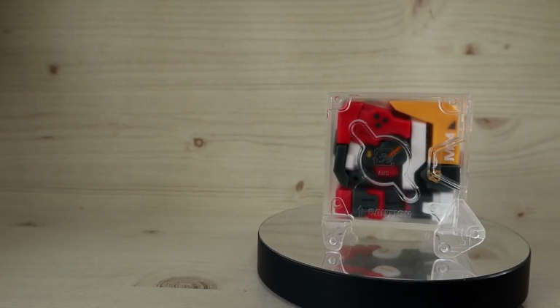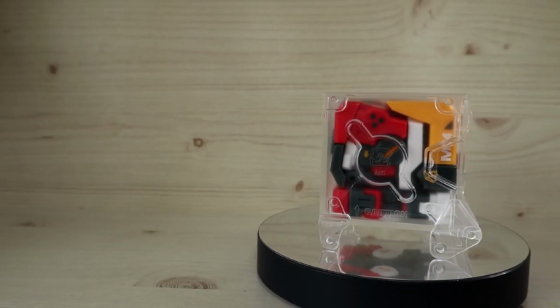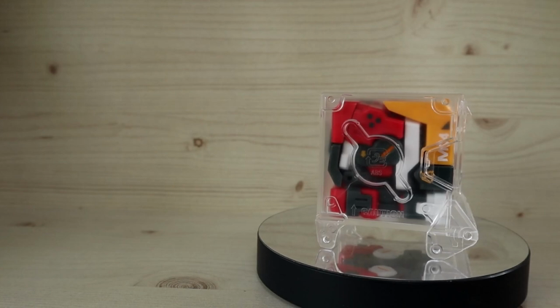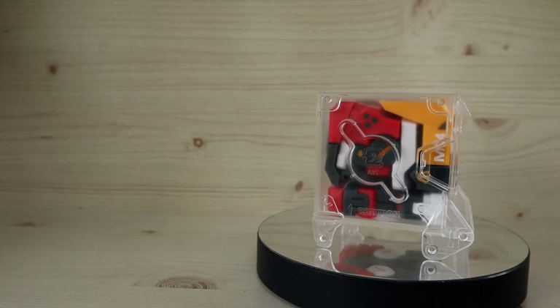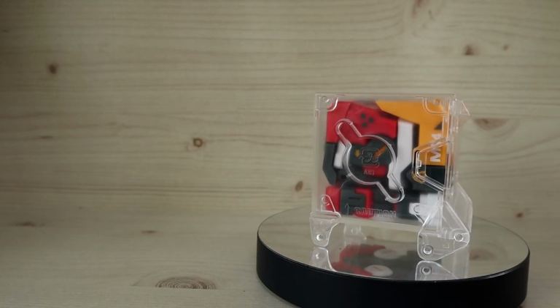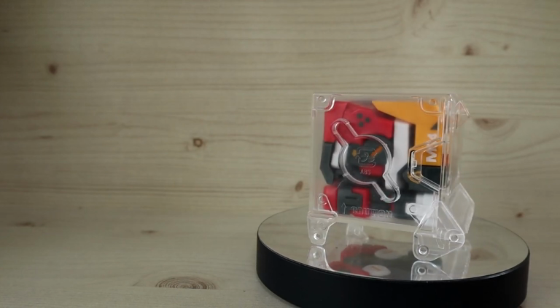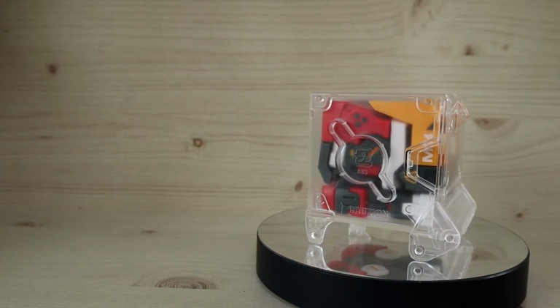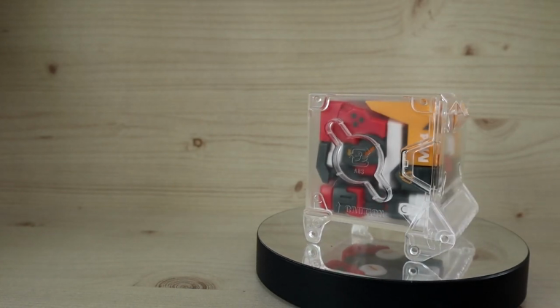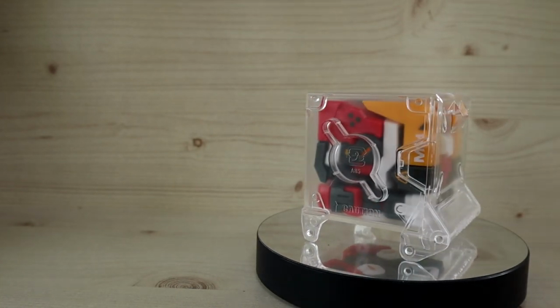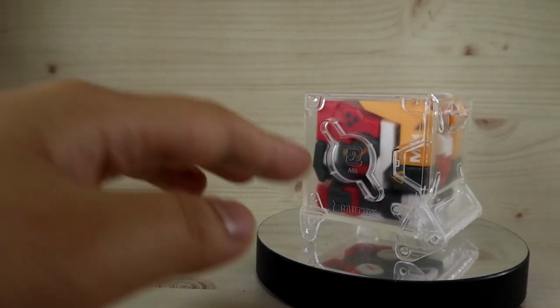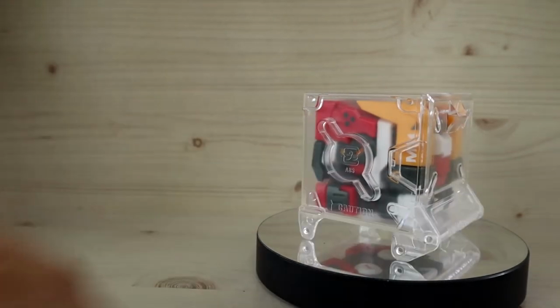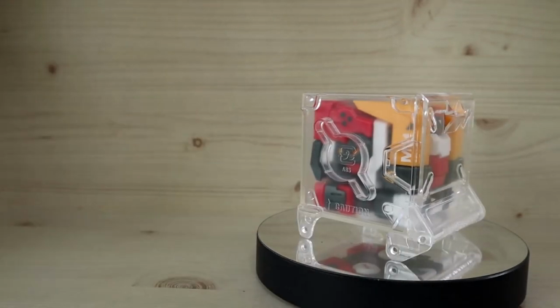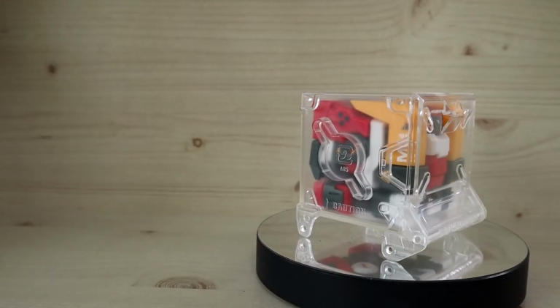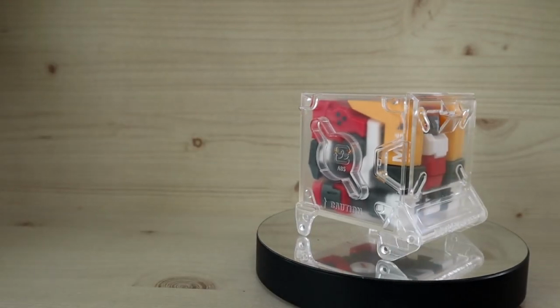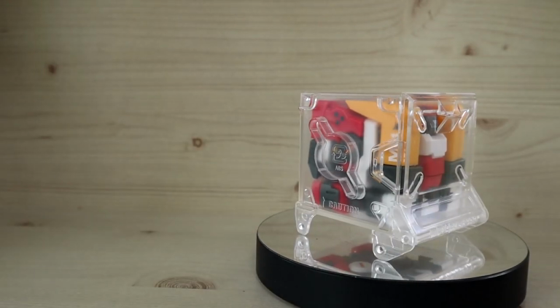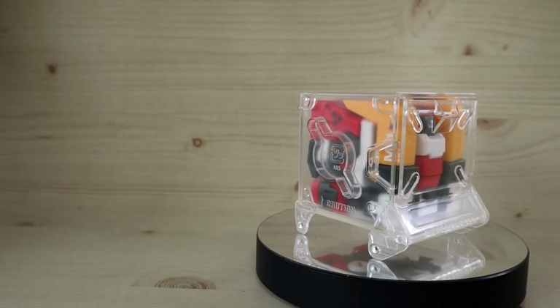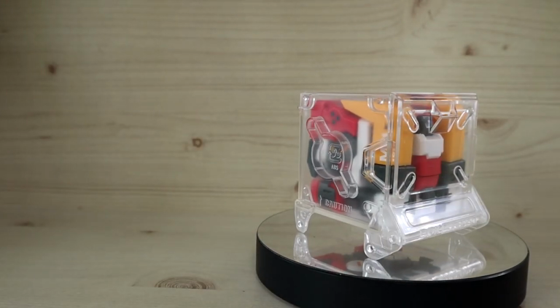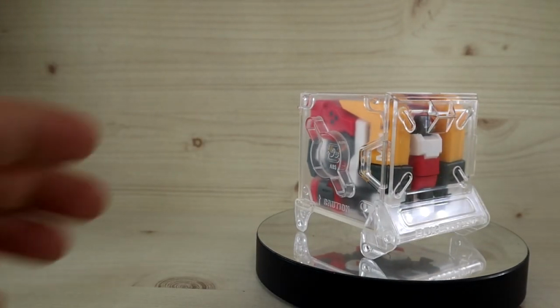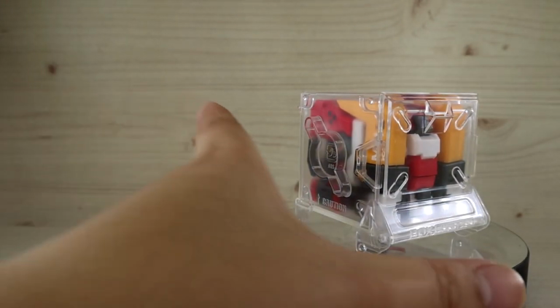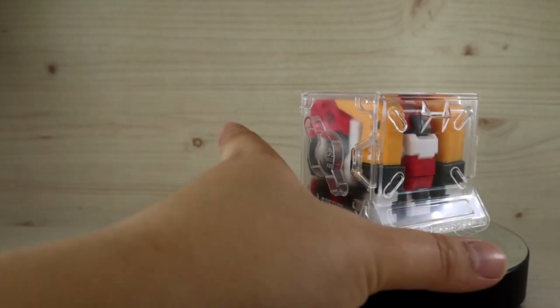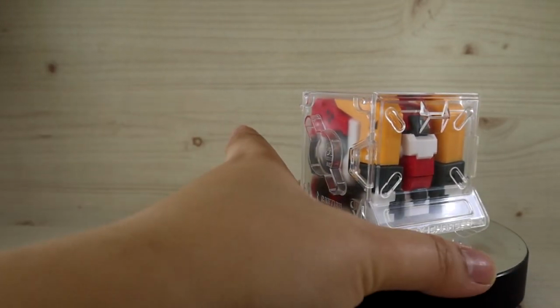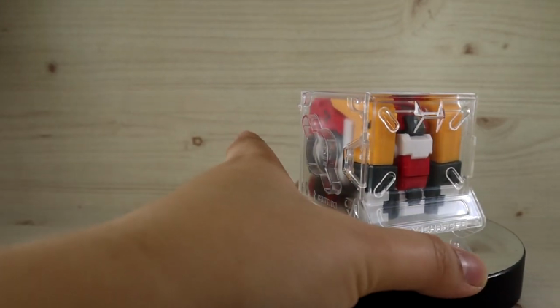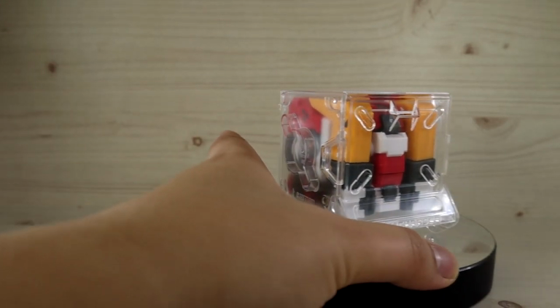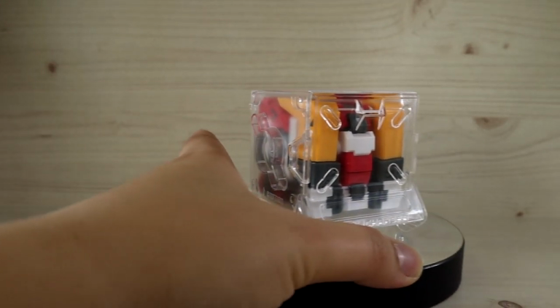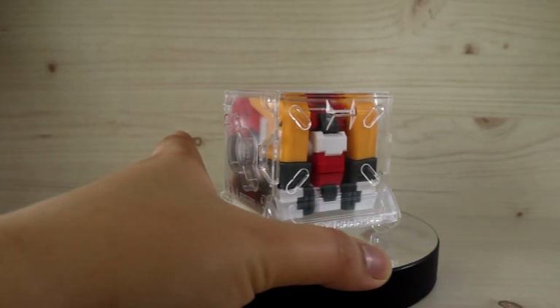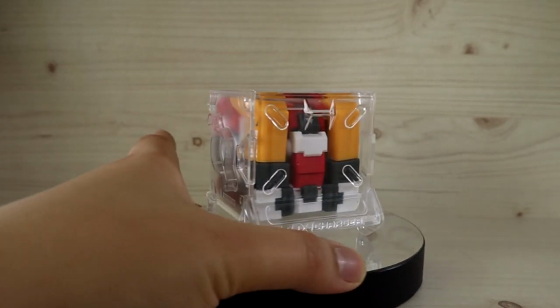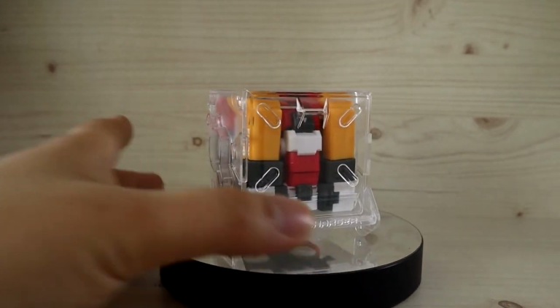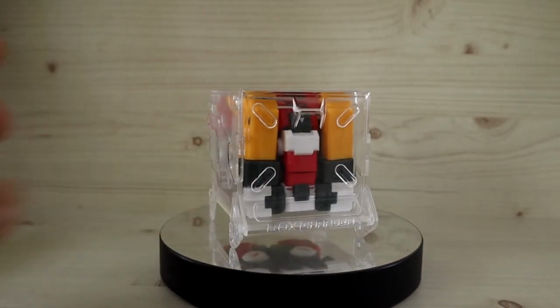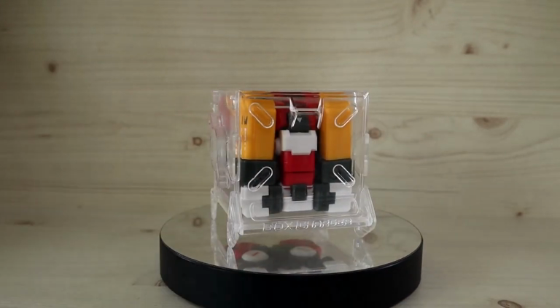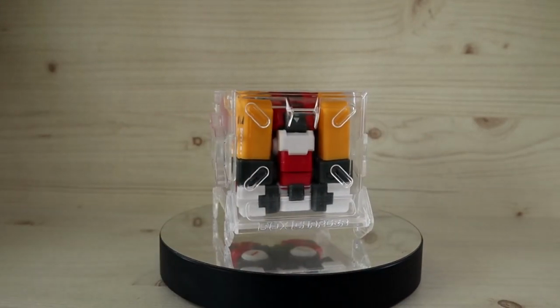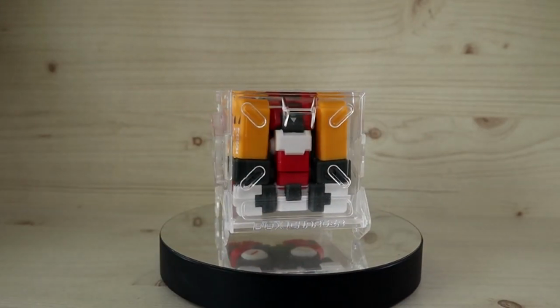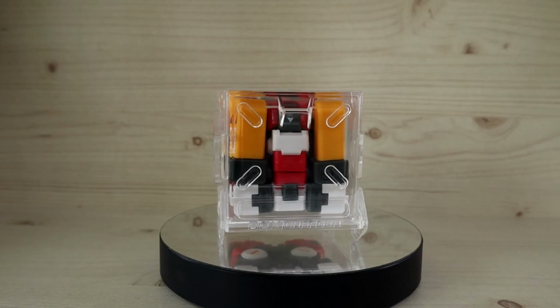Inside the box there's the instruction manual, the PVC cards, and all the other usual inclusions like the box charger — nothing unexpected there.